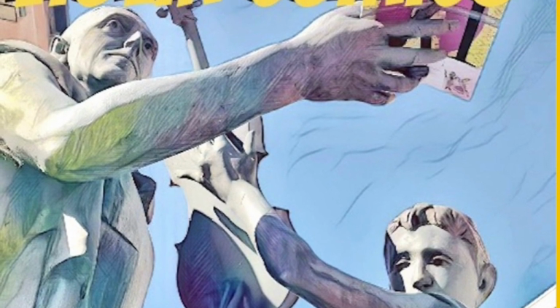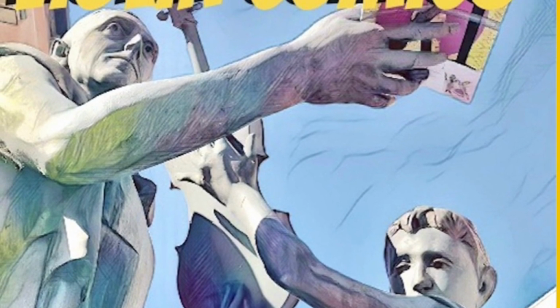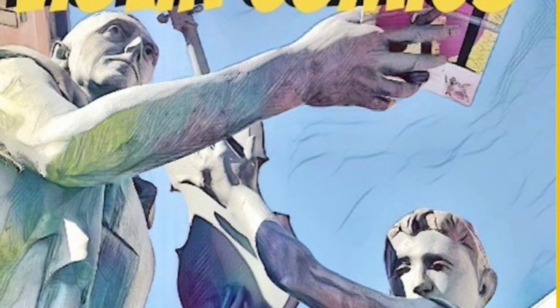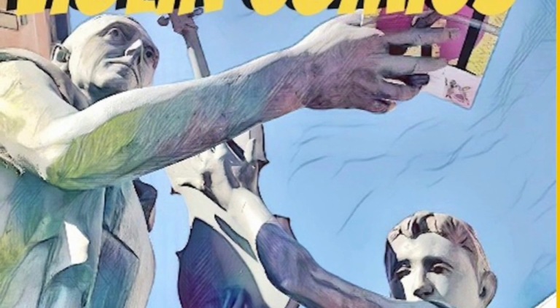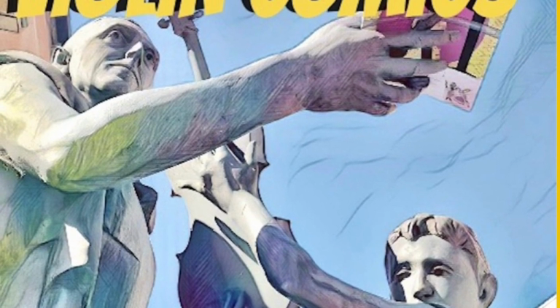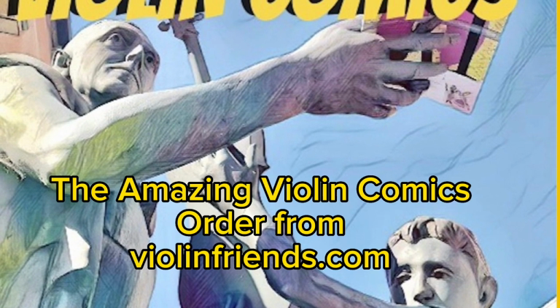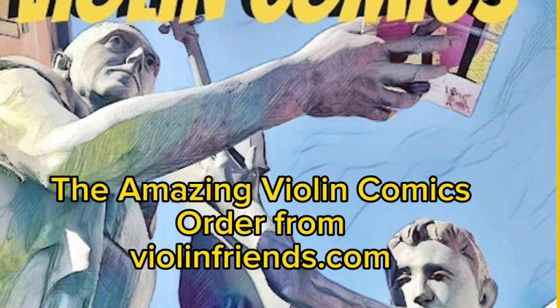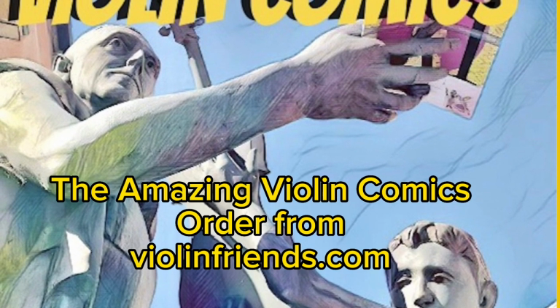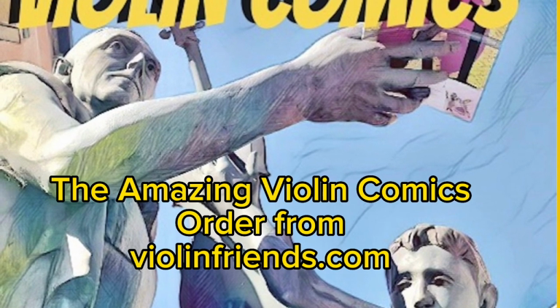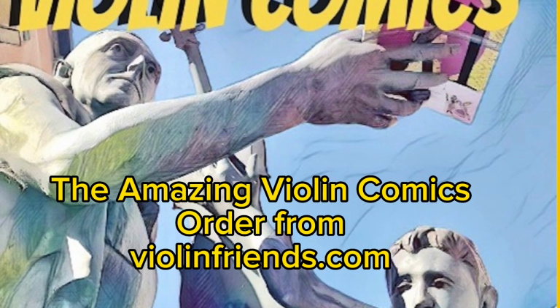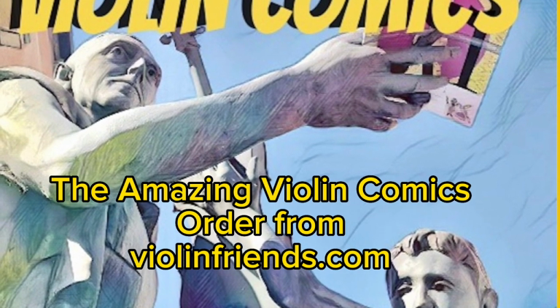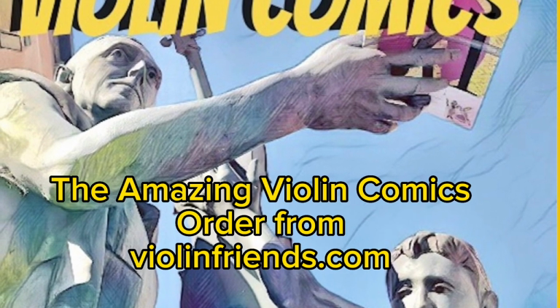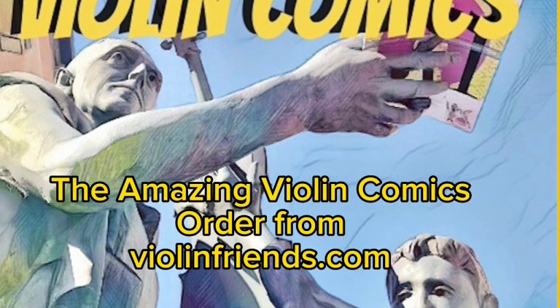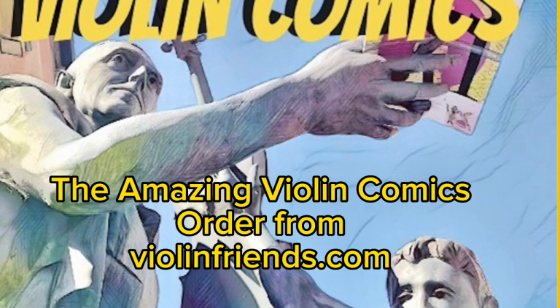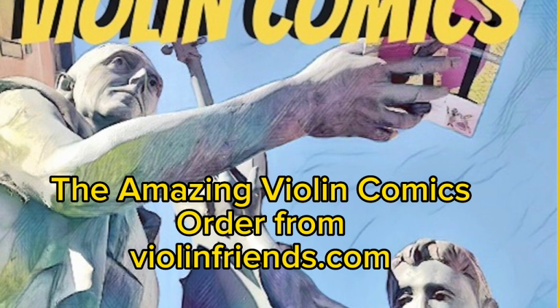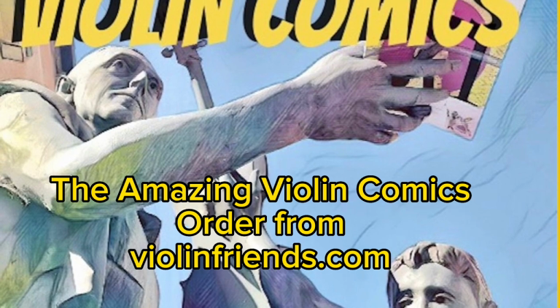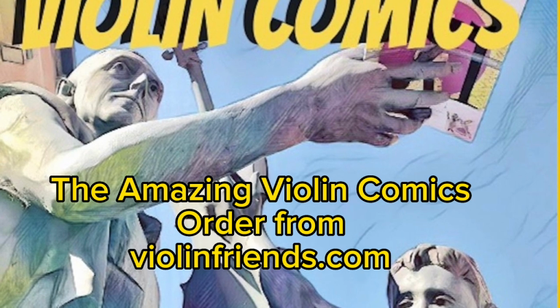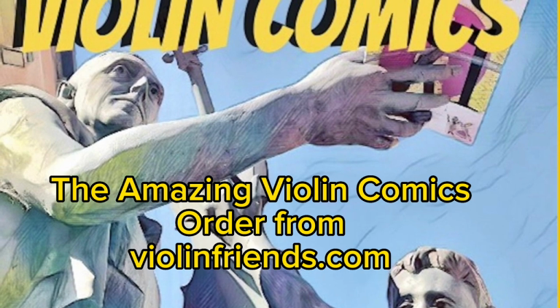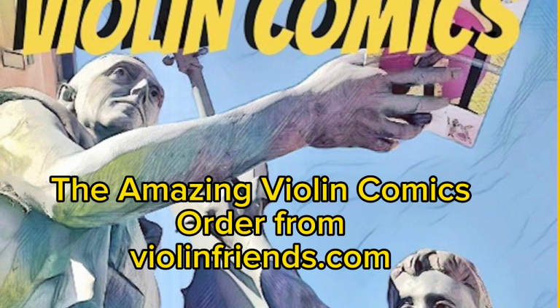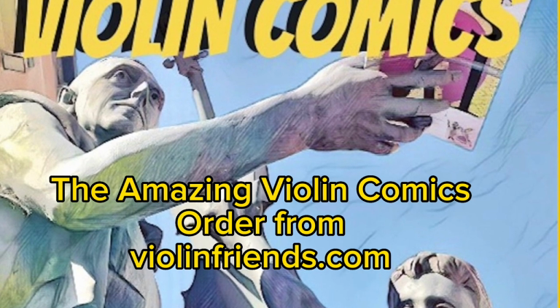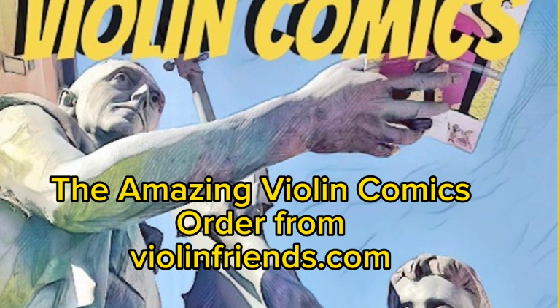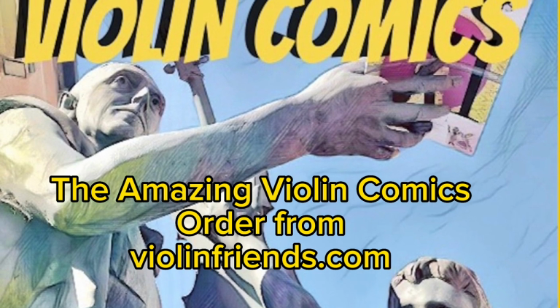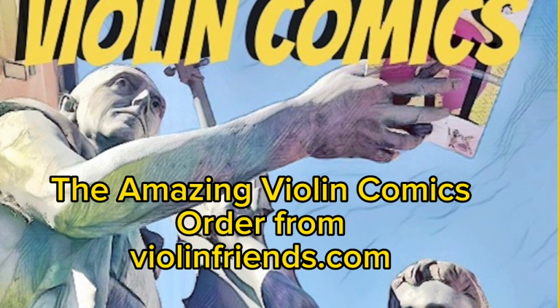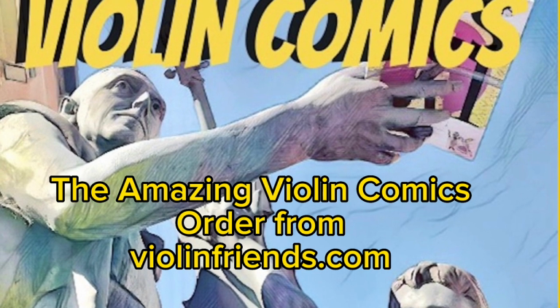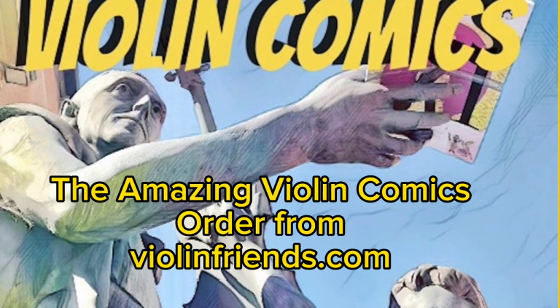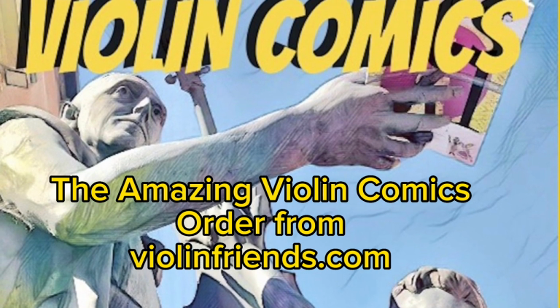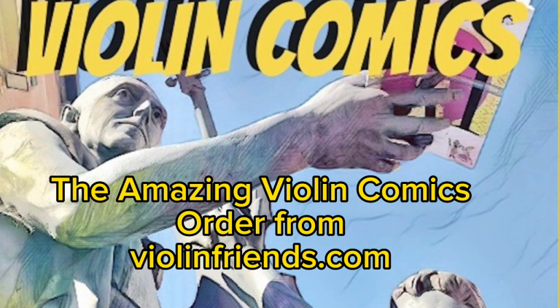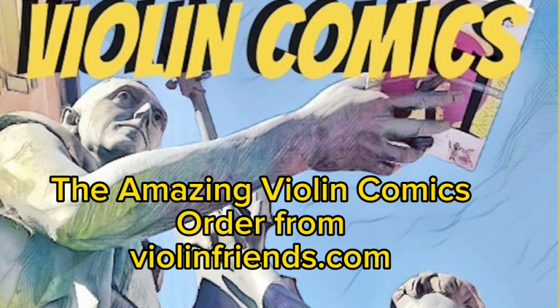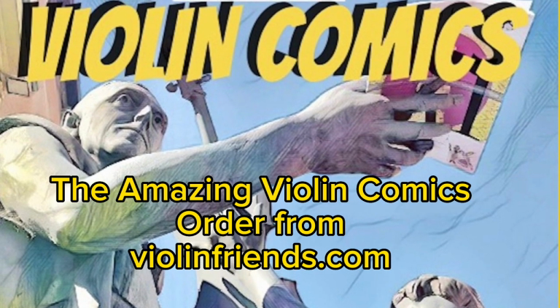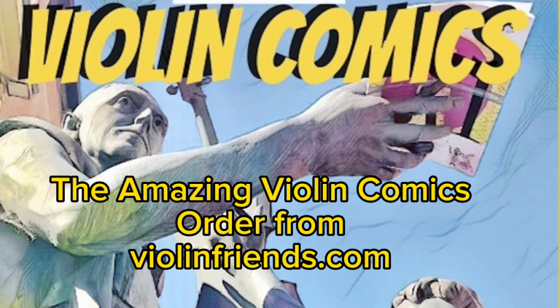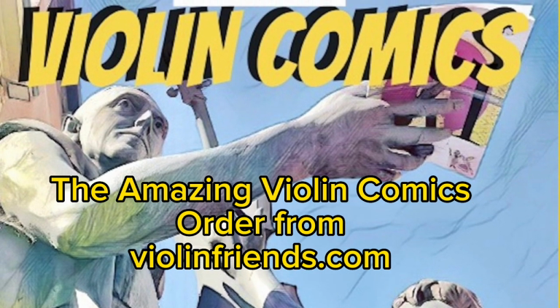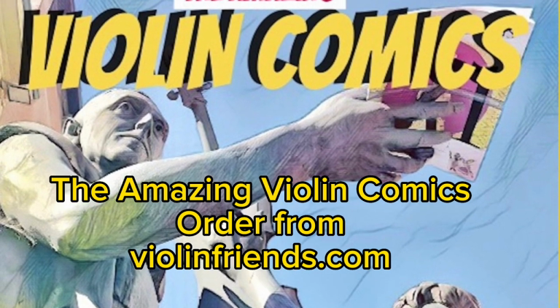The Amazing Violin Comics. Order from ViolinFriends.com.